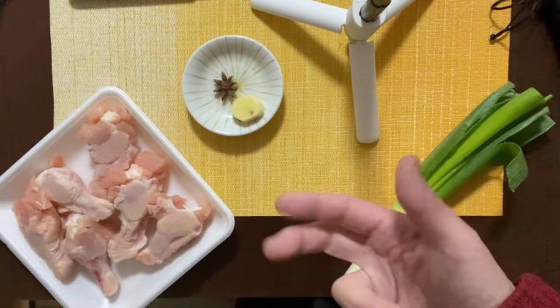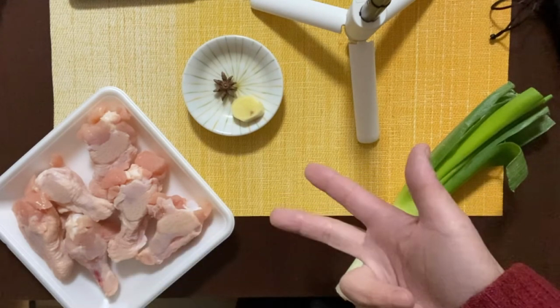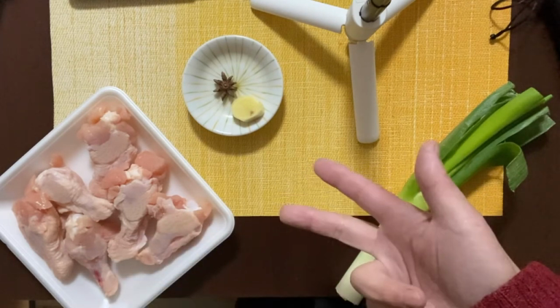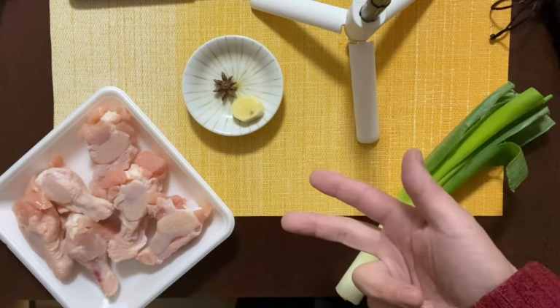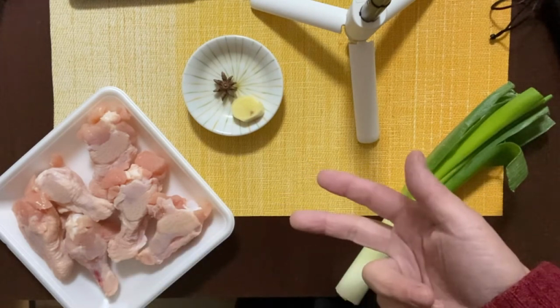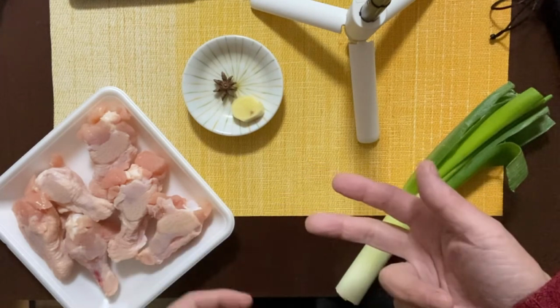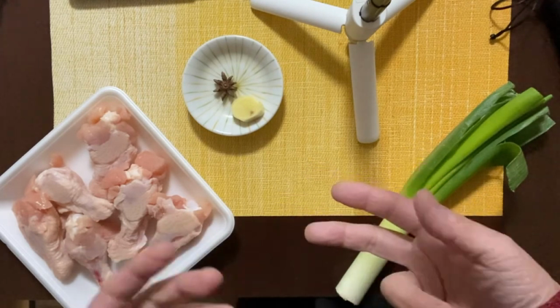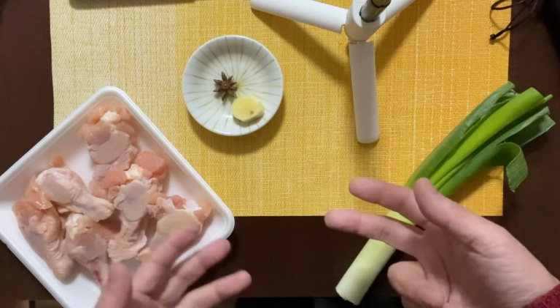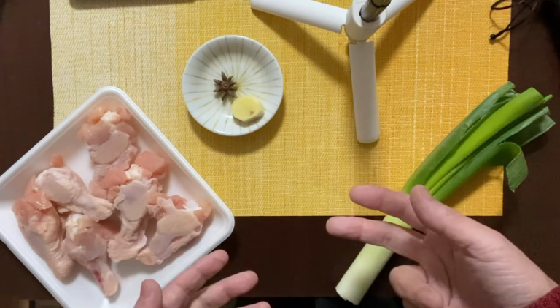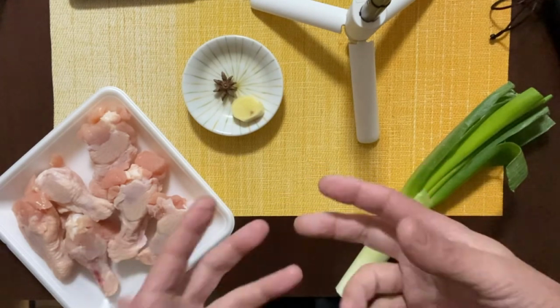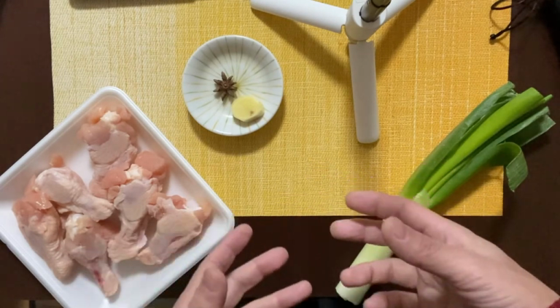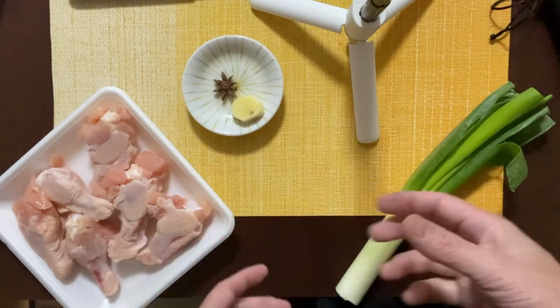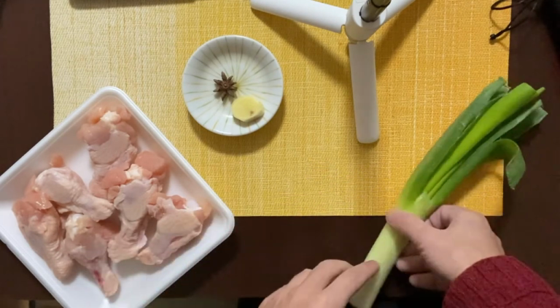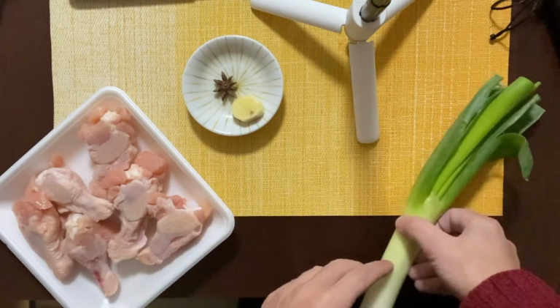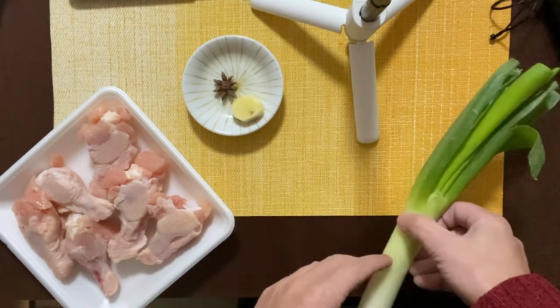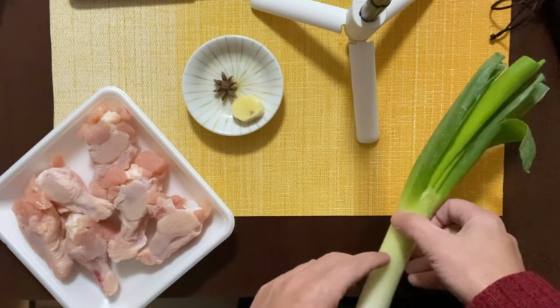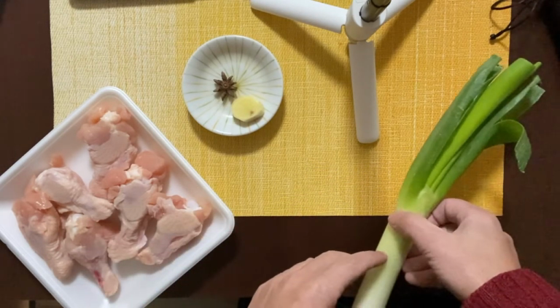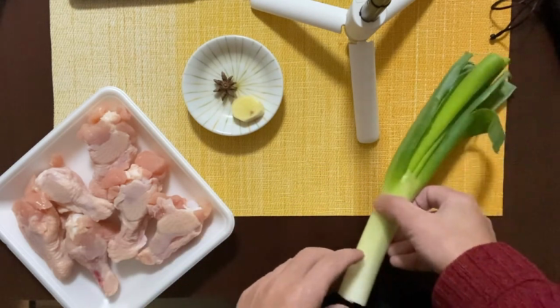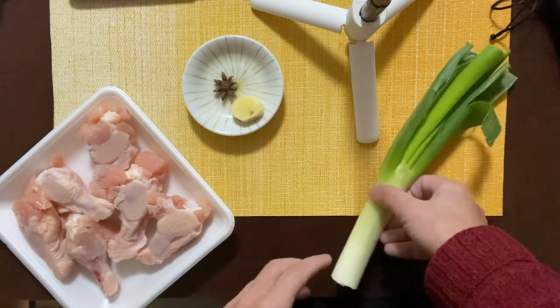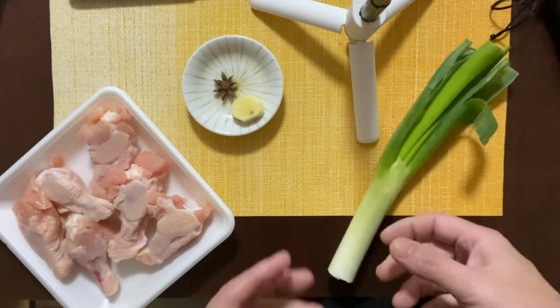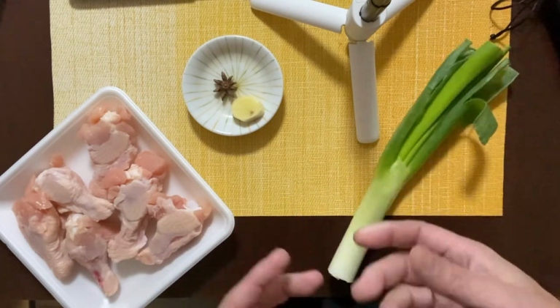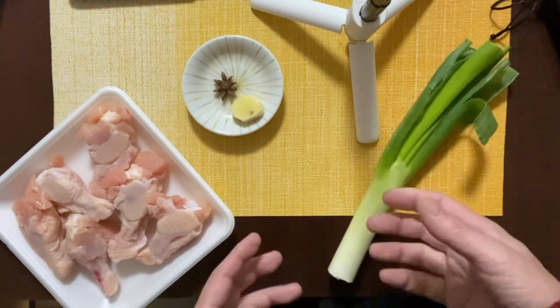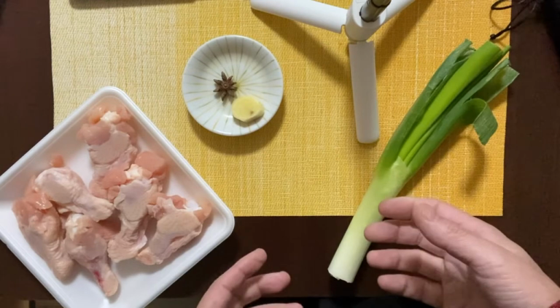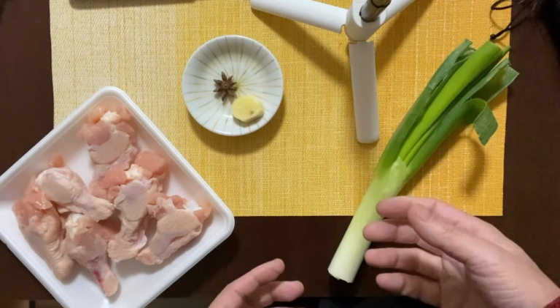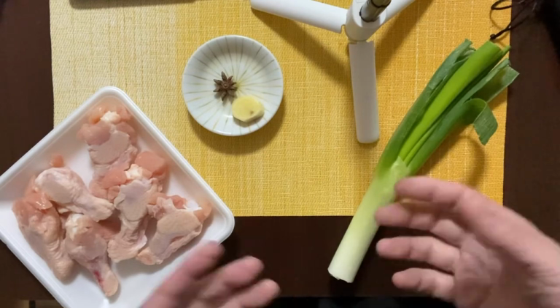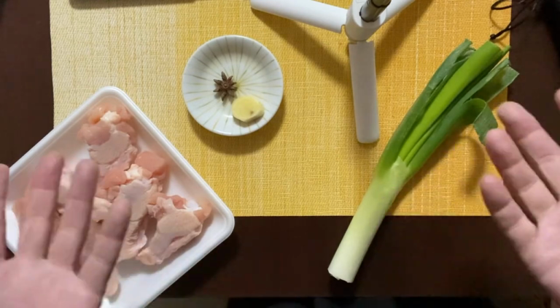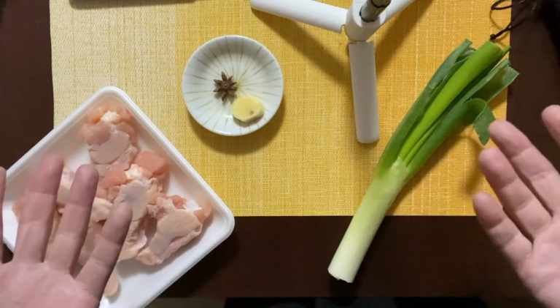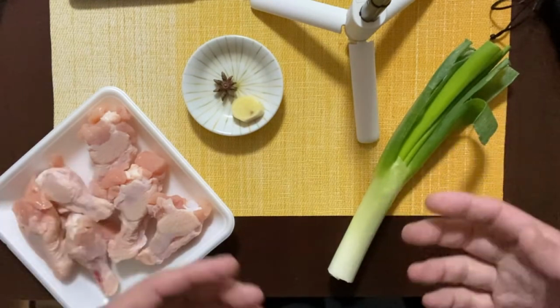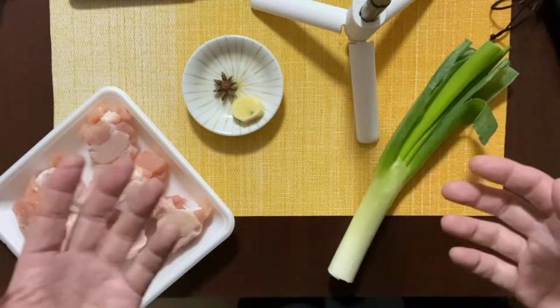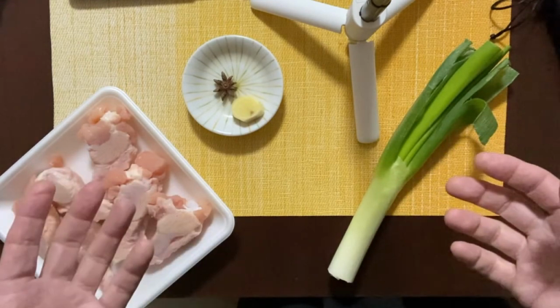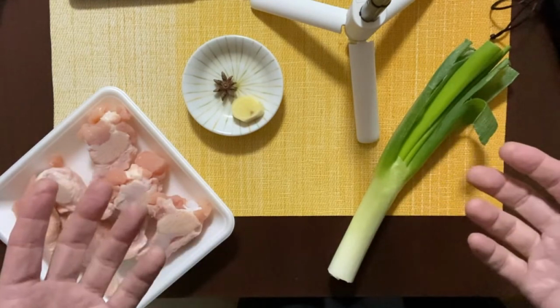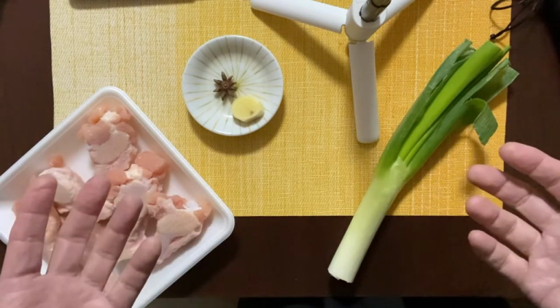Step number three is to plate it and put shredded green onion on as a garnish. That's it! Sounds easy, doesn't it?